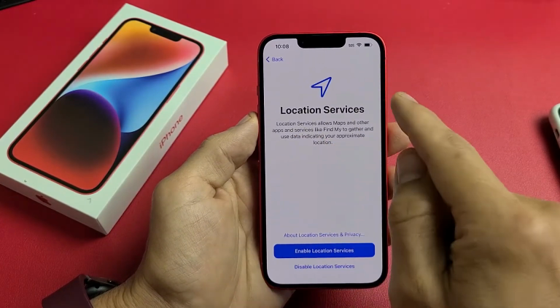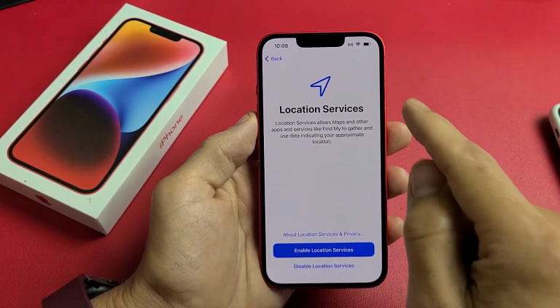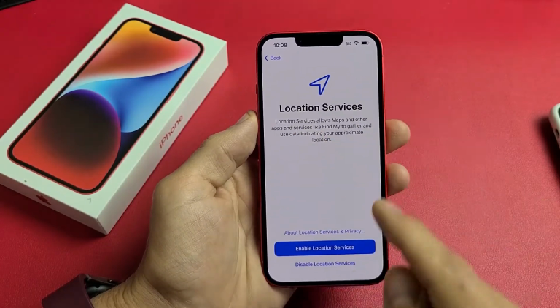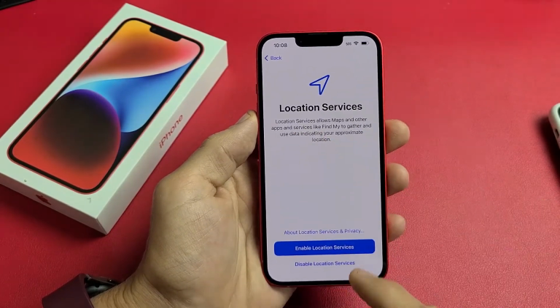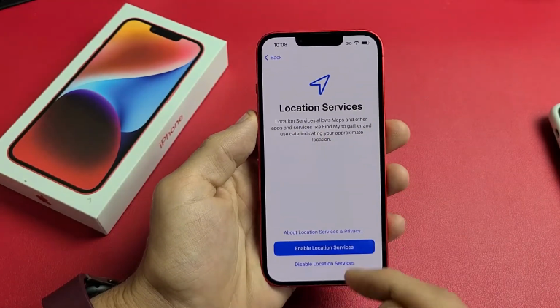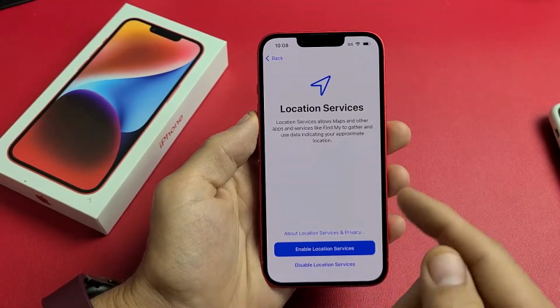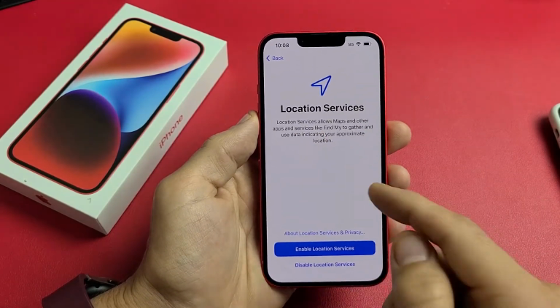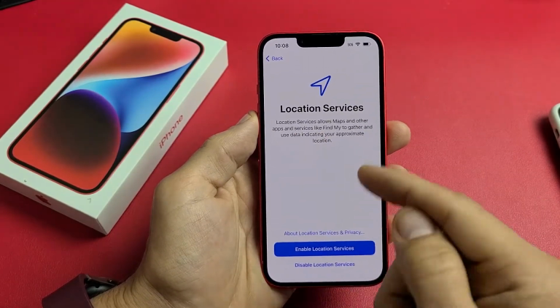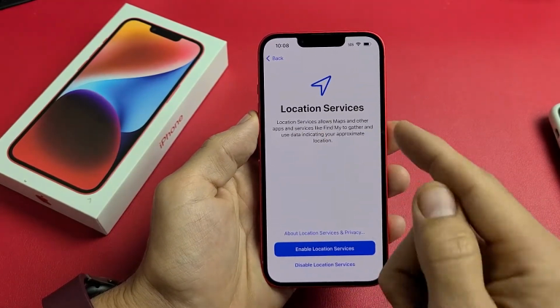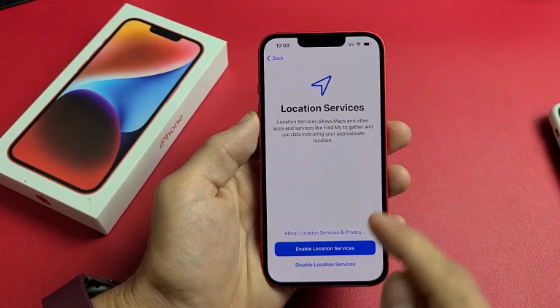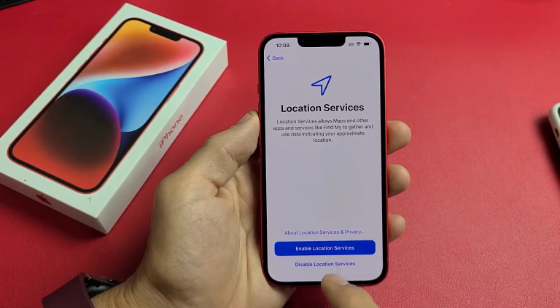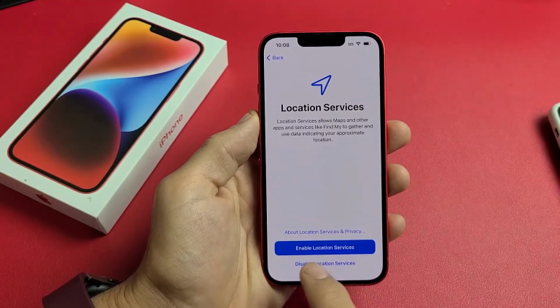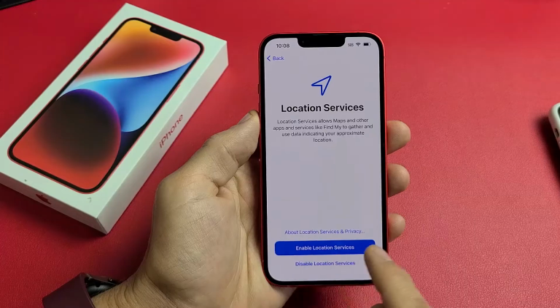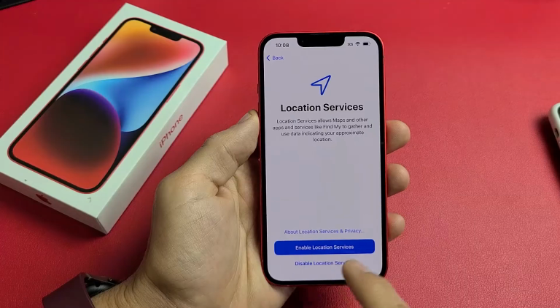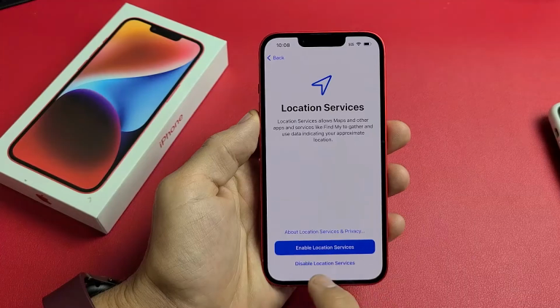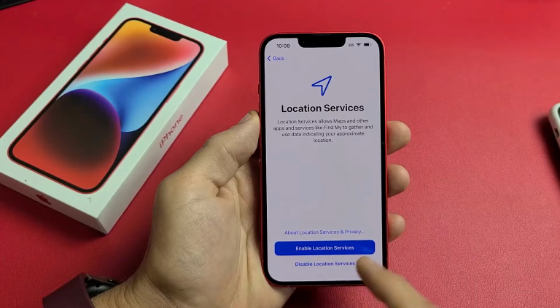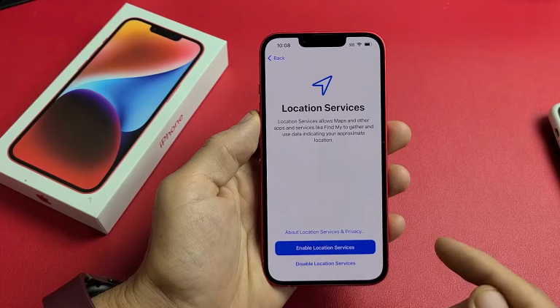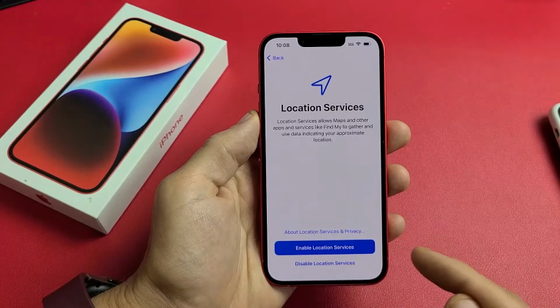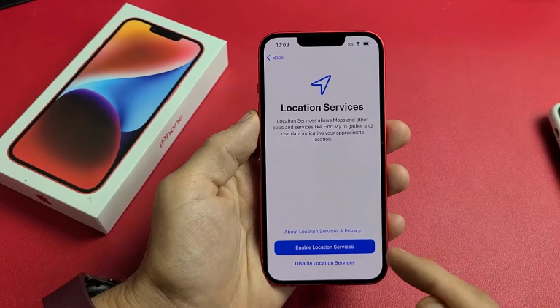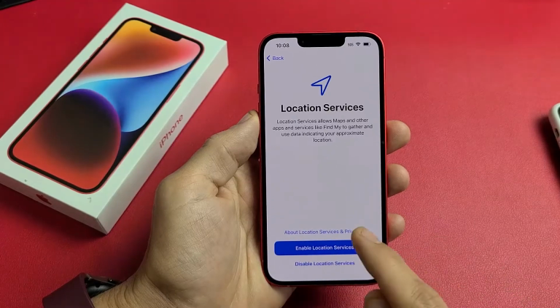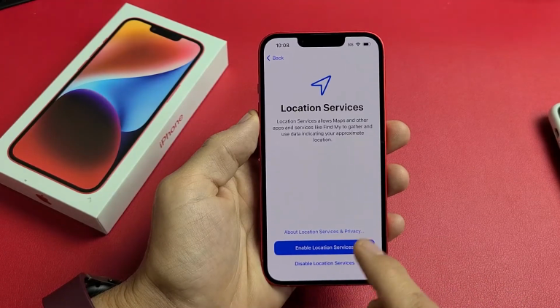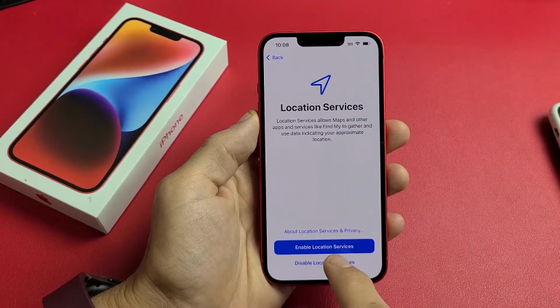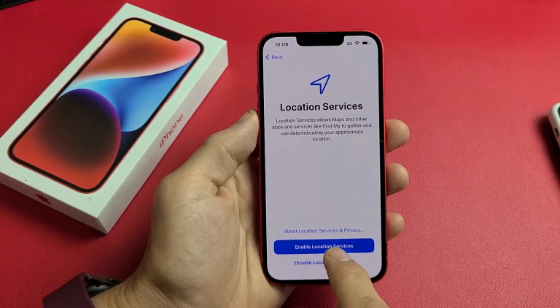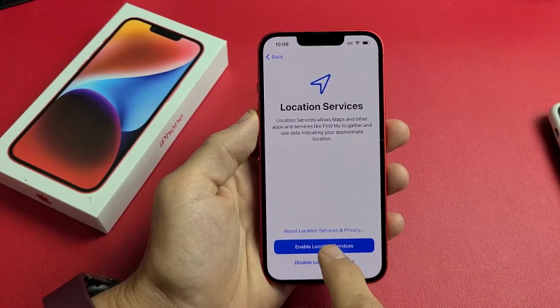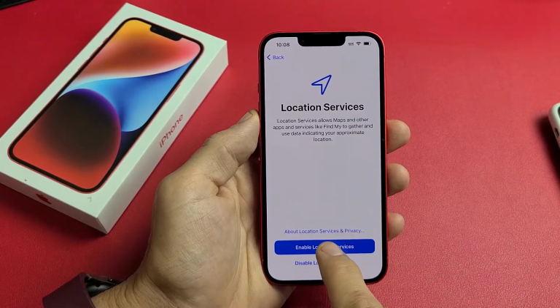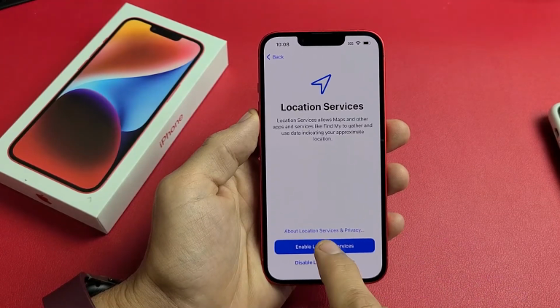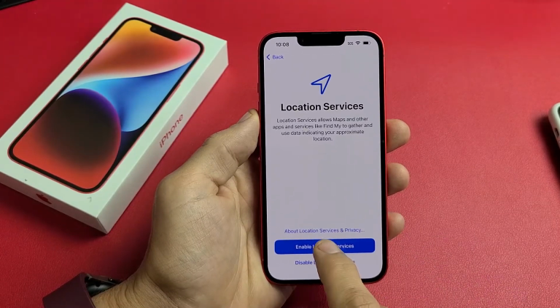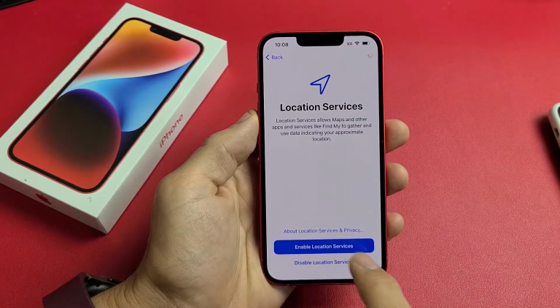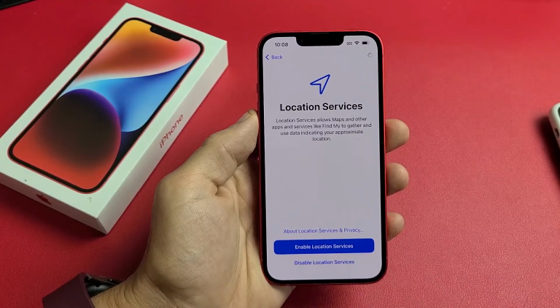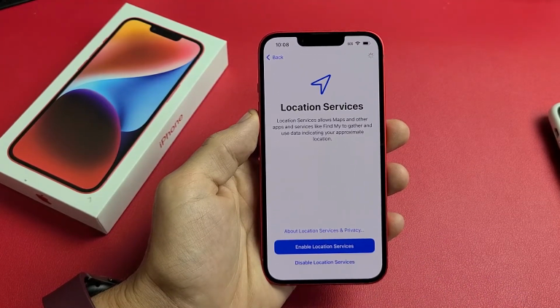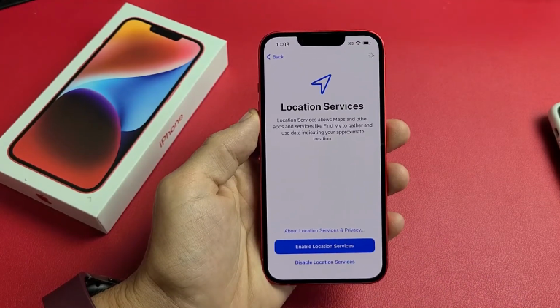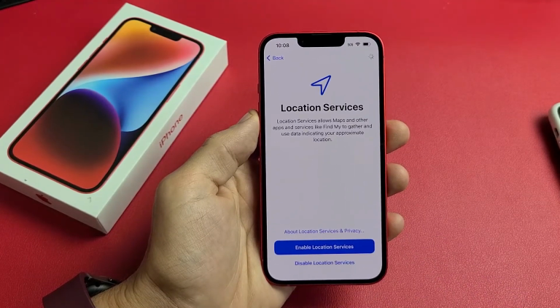Location services — this is optional. You can enable it or disable it. For me, I'm fine with enabling it.